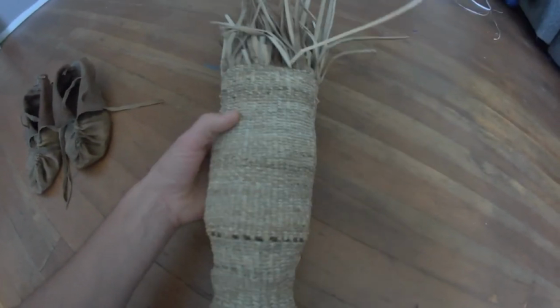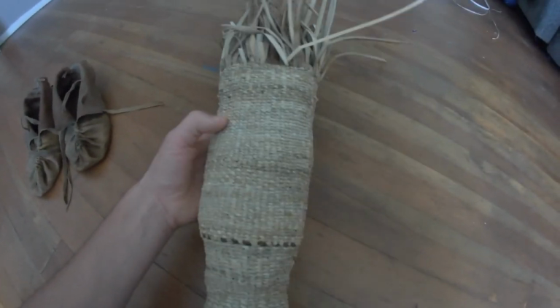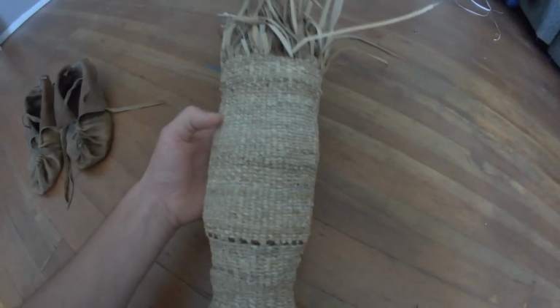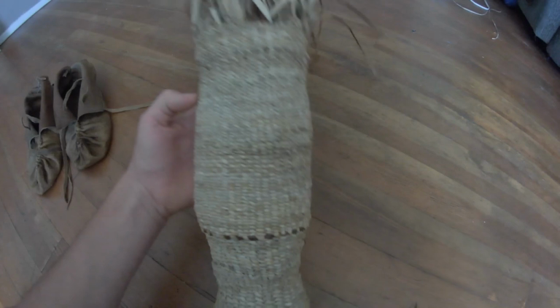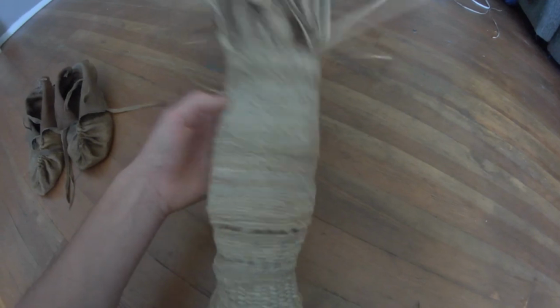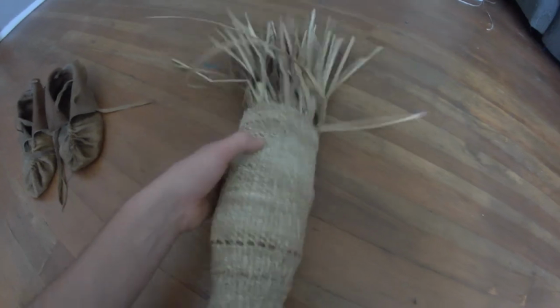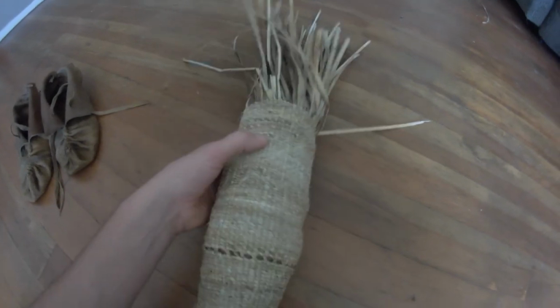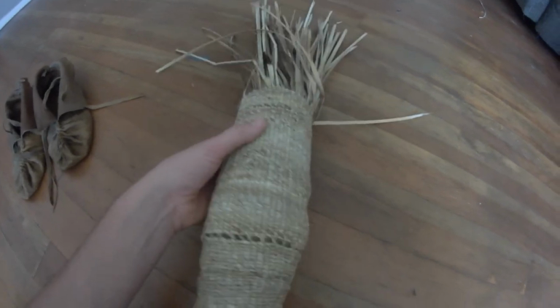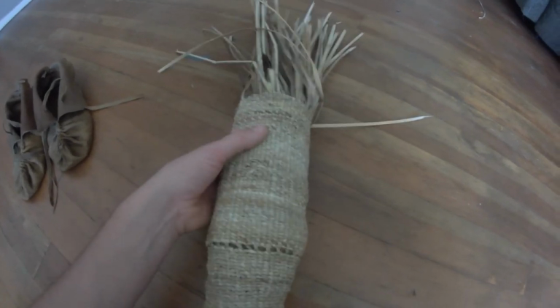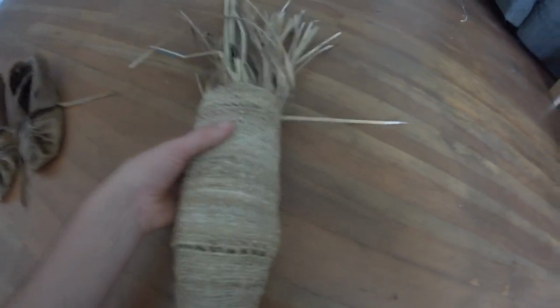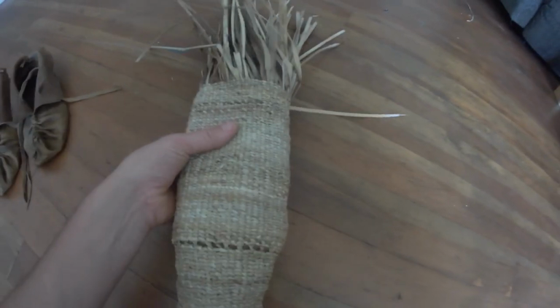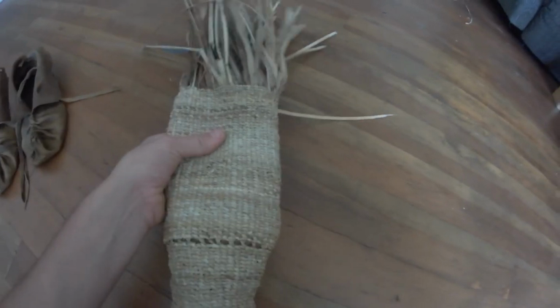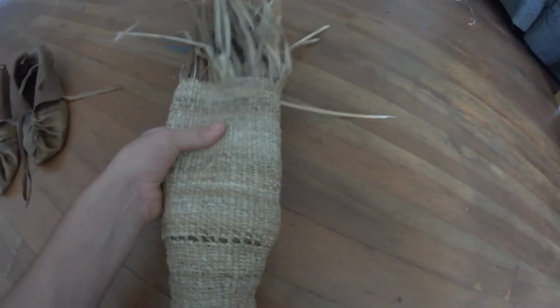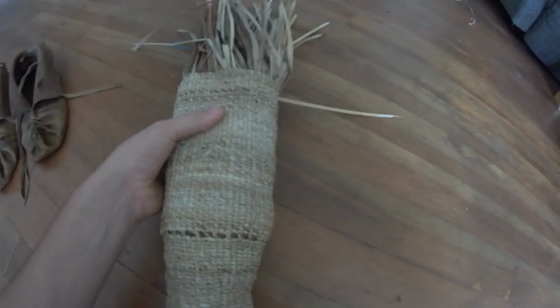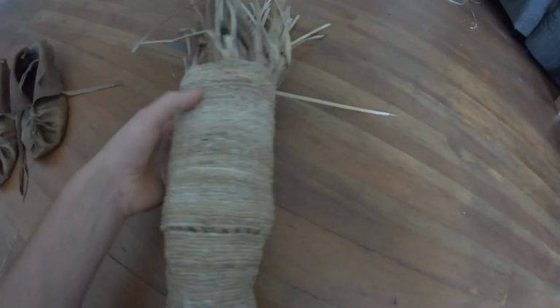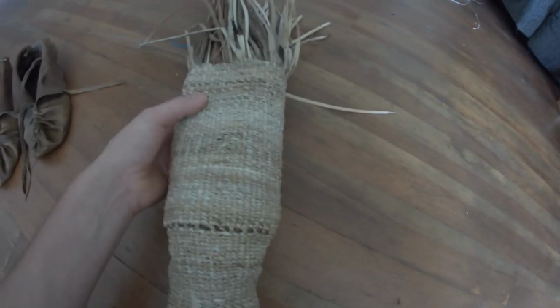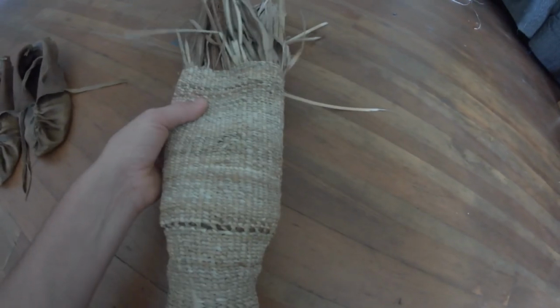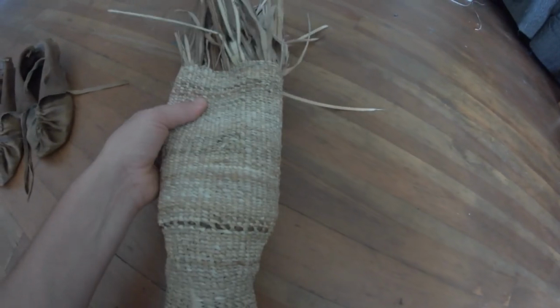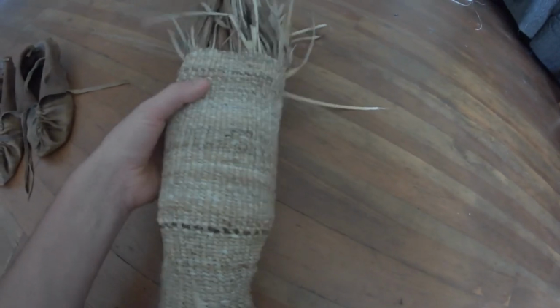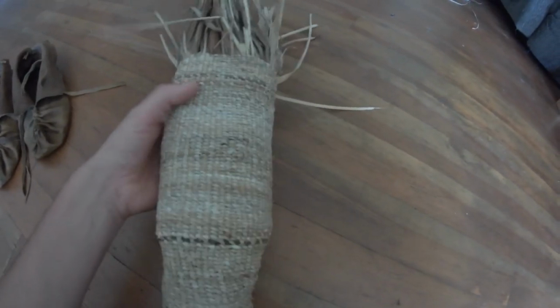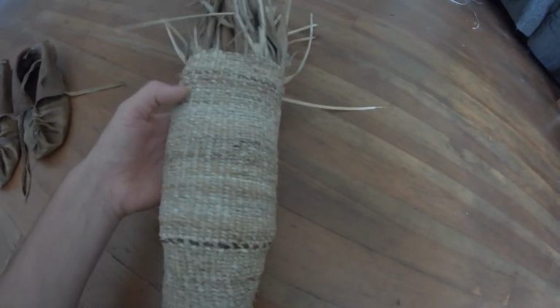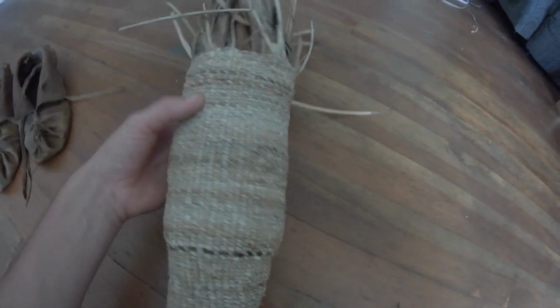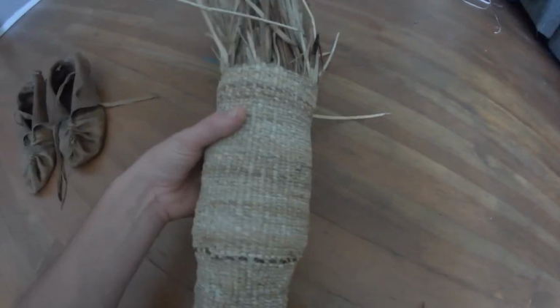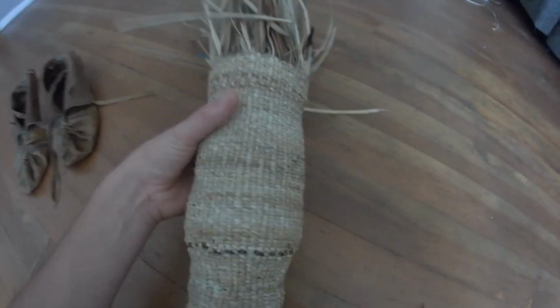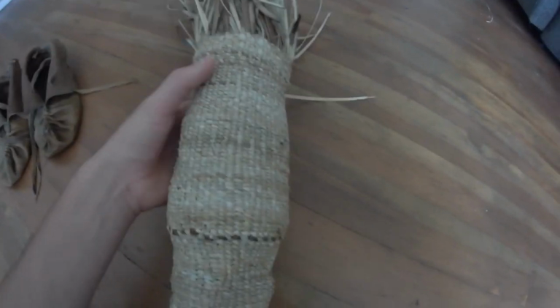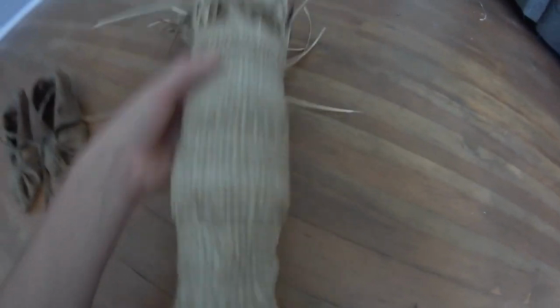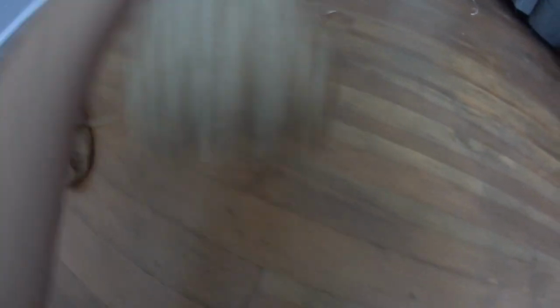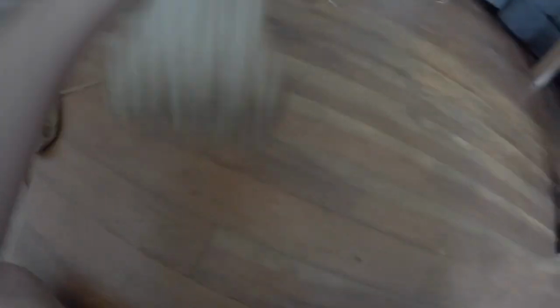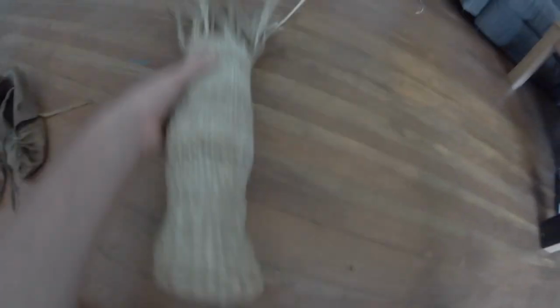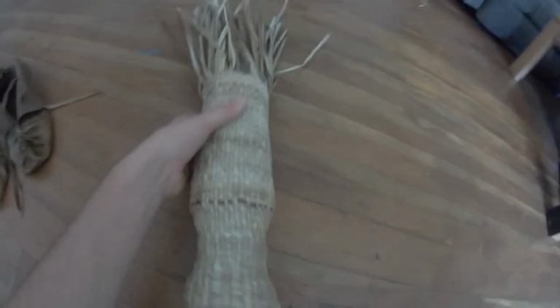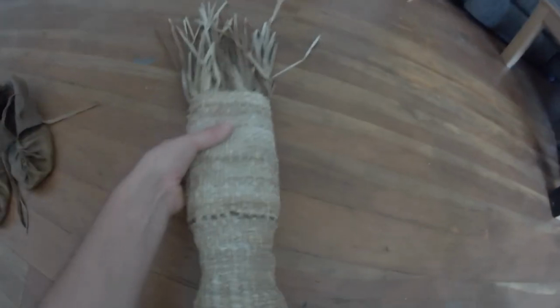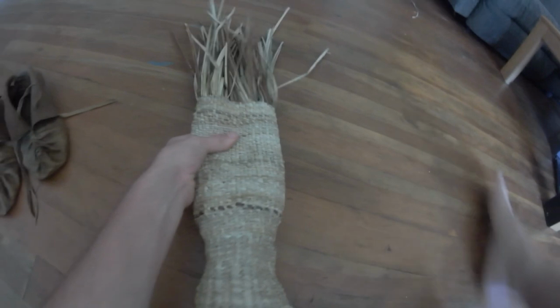I'm going to be doing flint knapping — I have flint knapping videos I'm going to be posting.